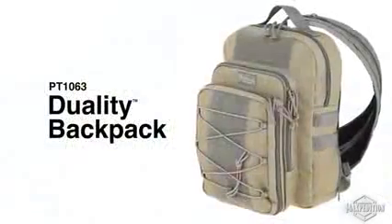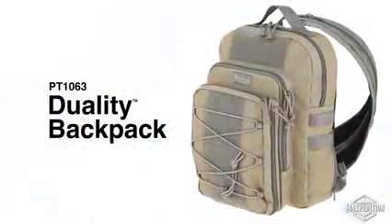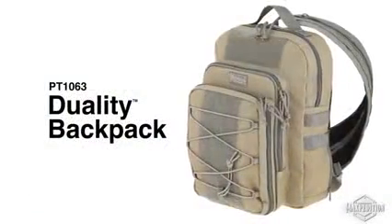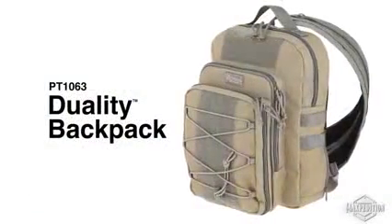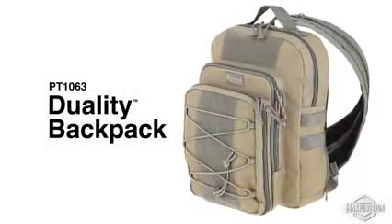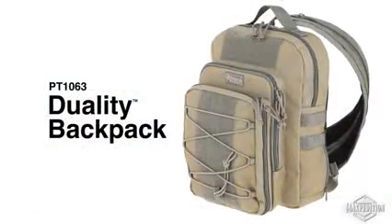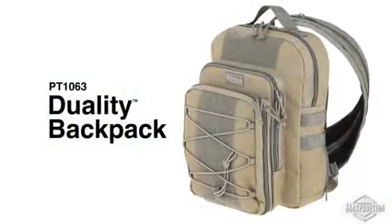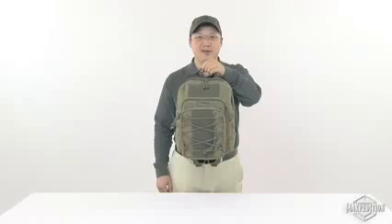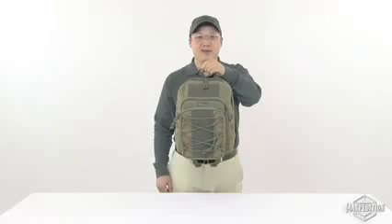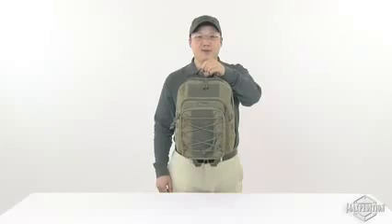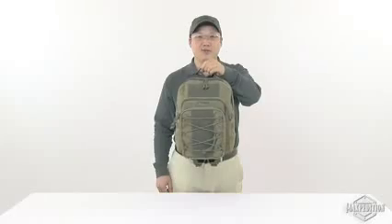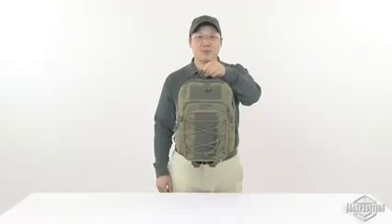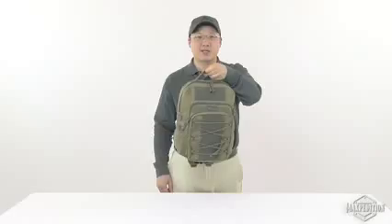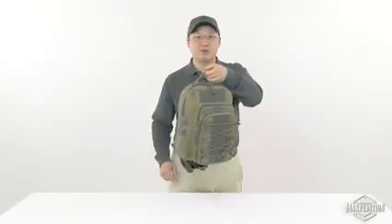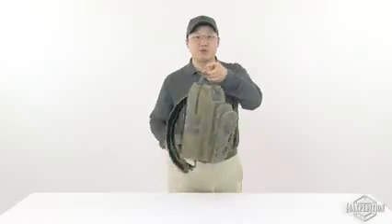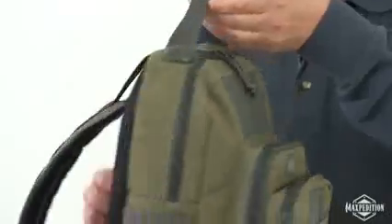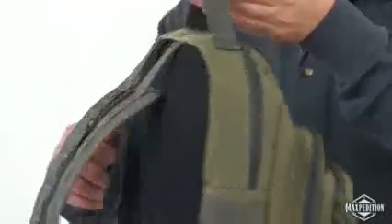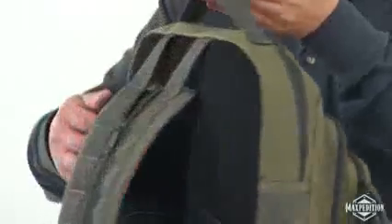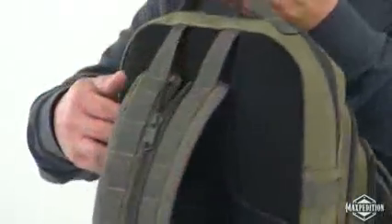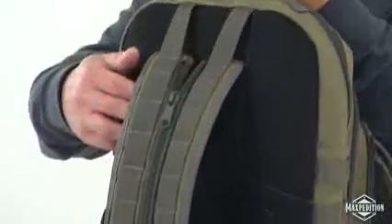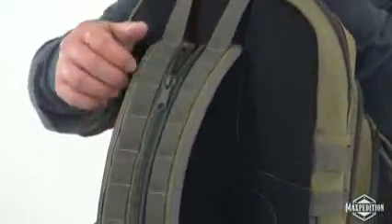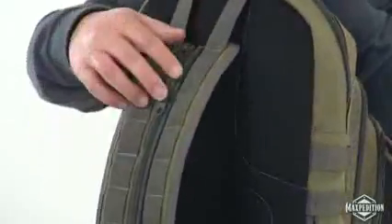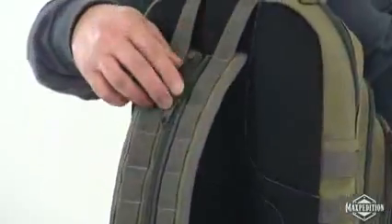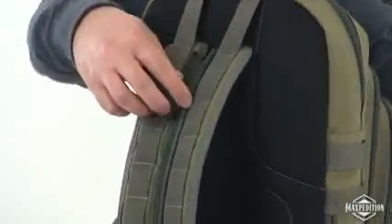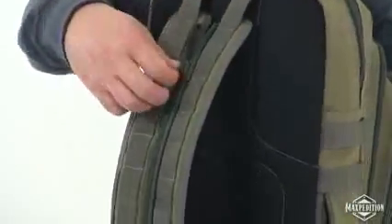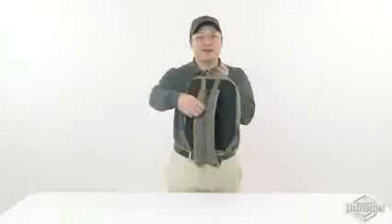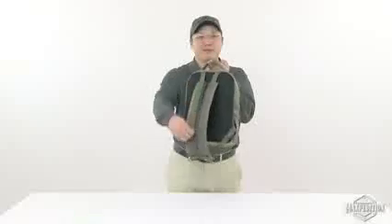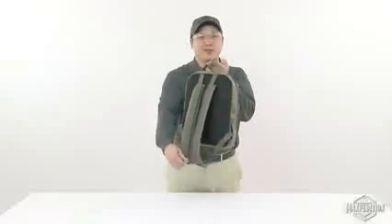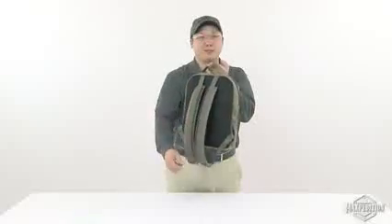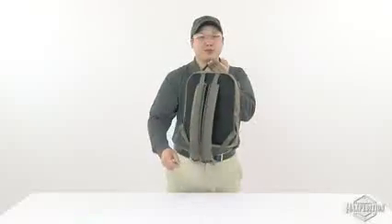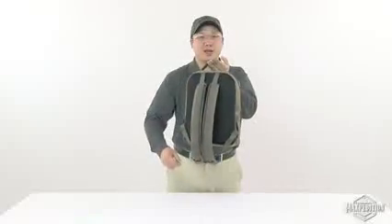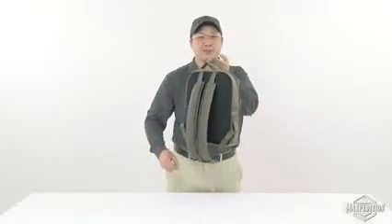Duality Backpack converts from a single shoulder sling bag to a backpack via zippered straps.